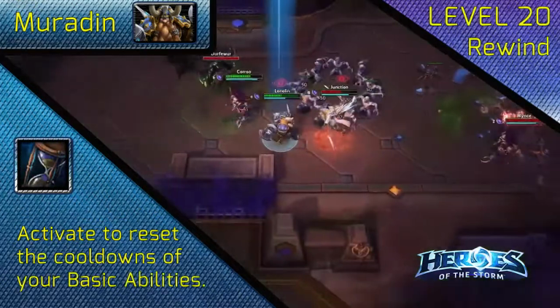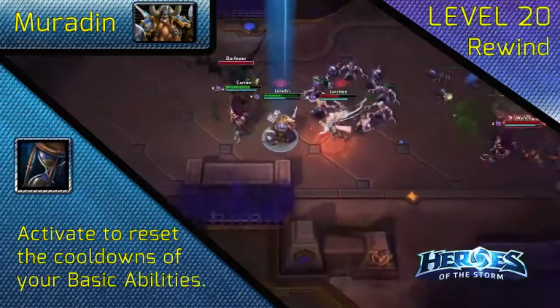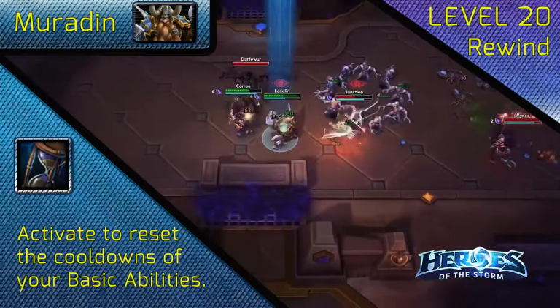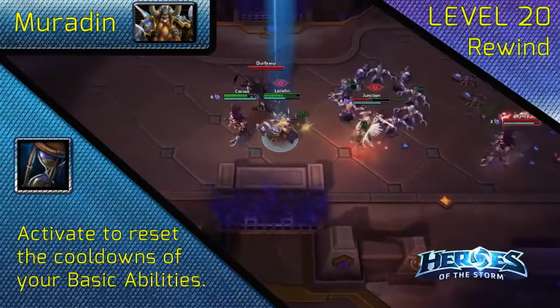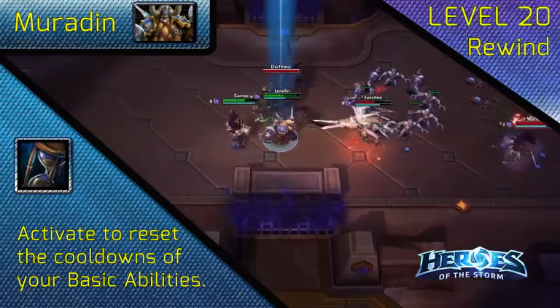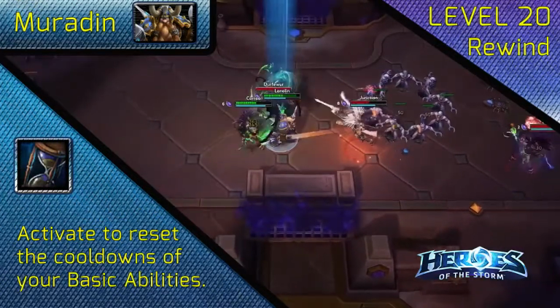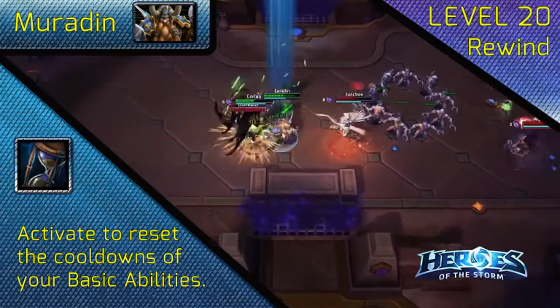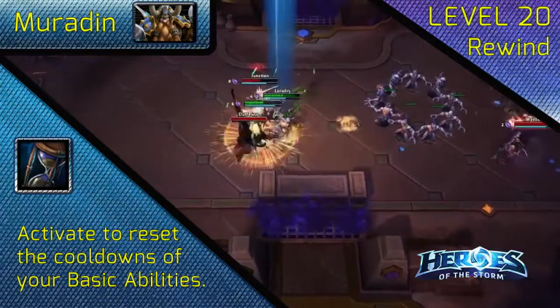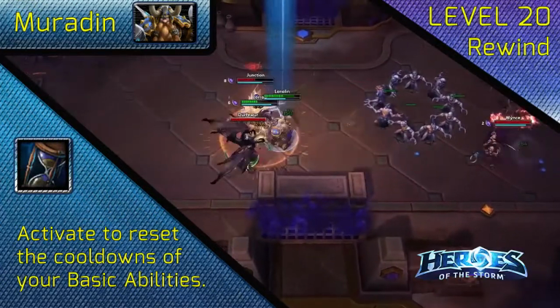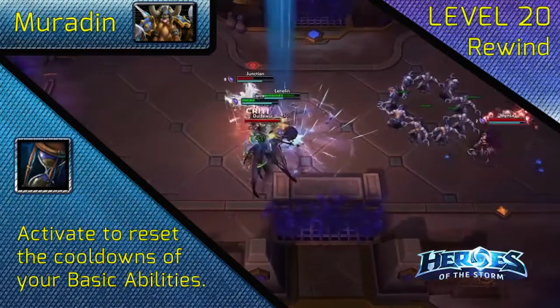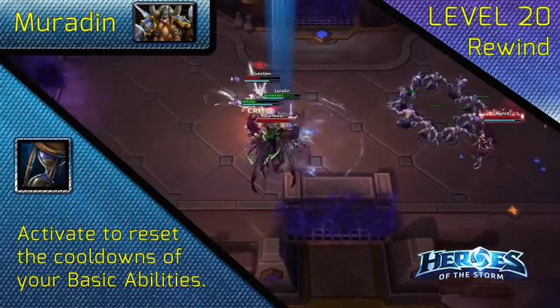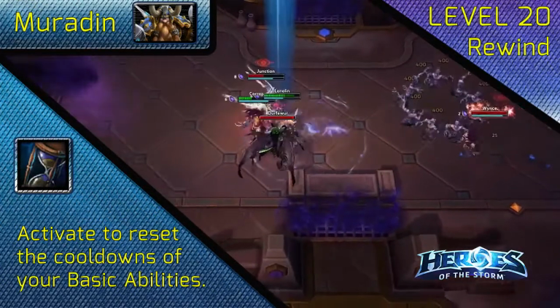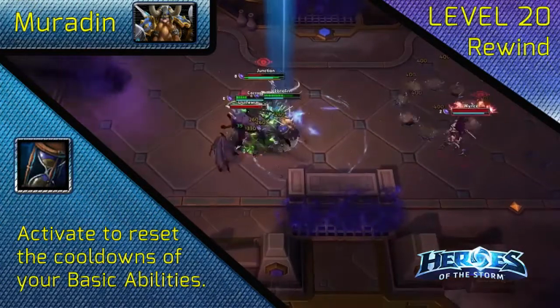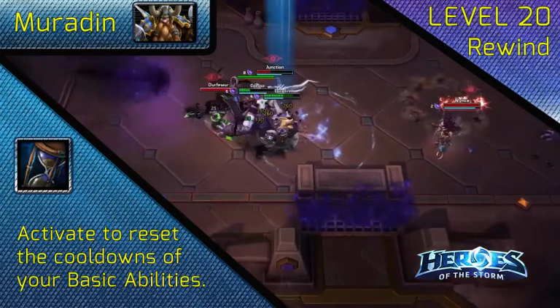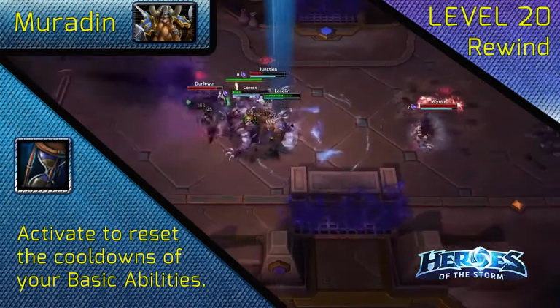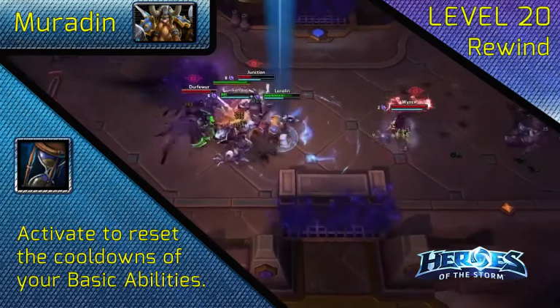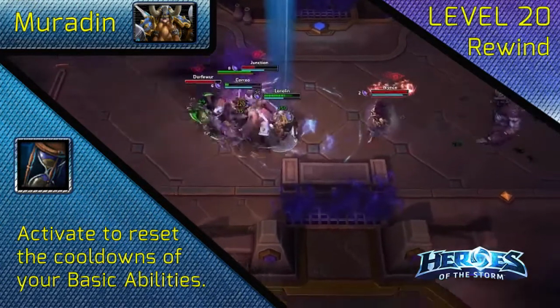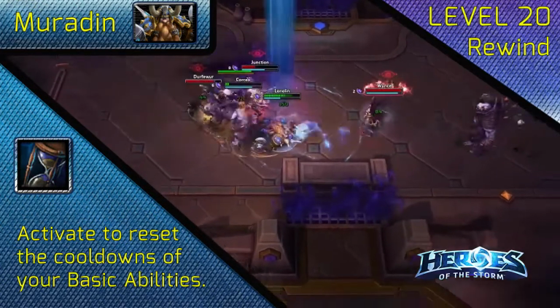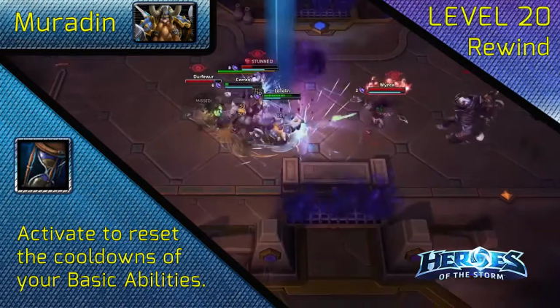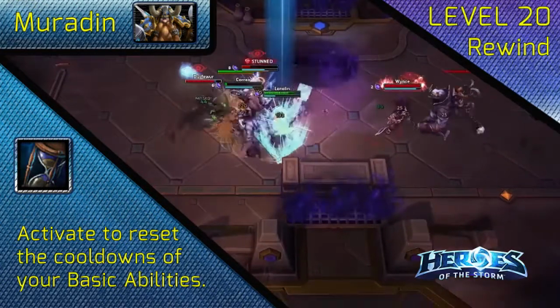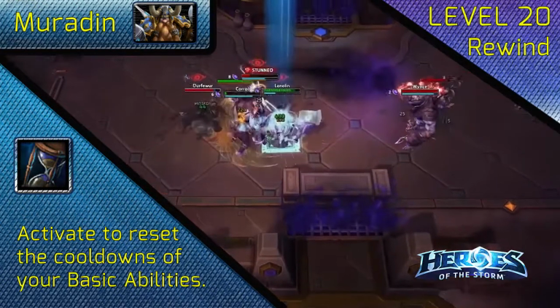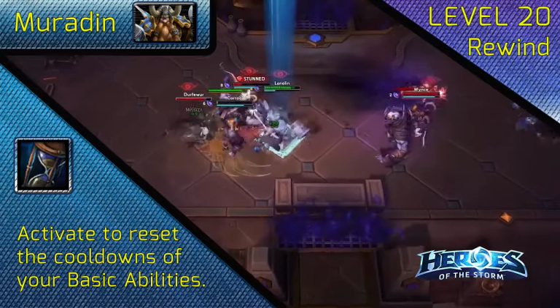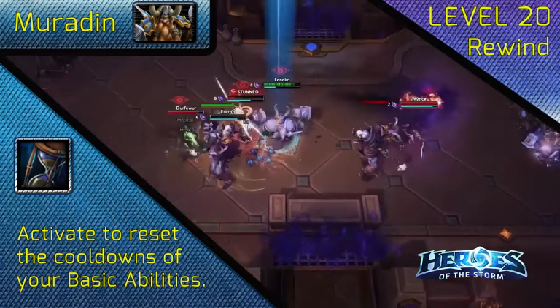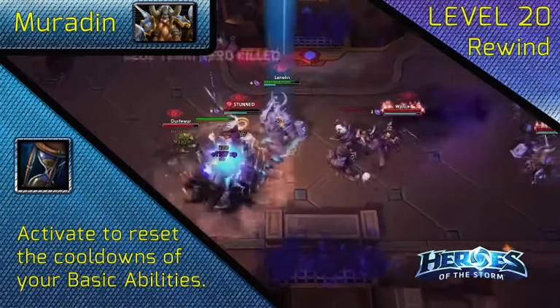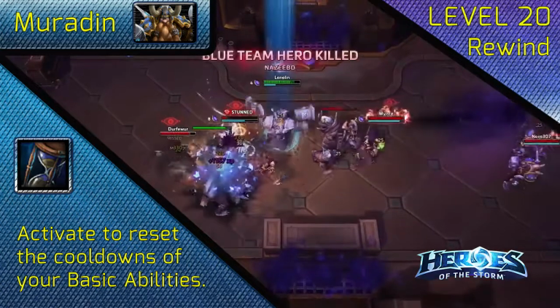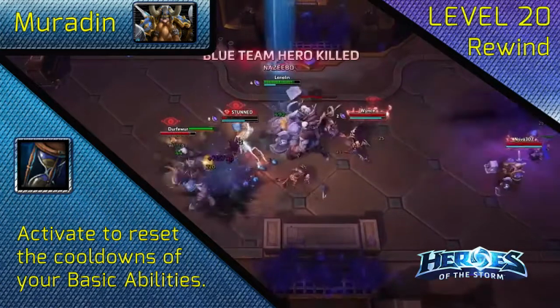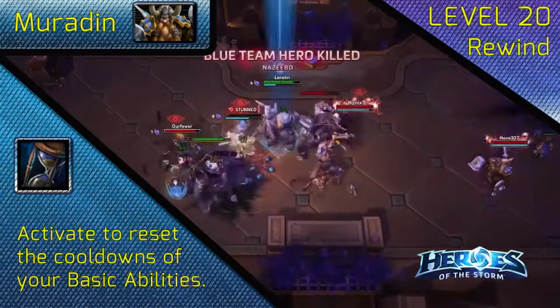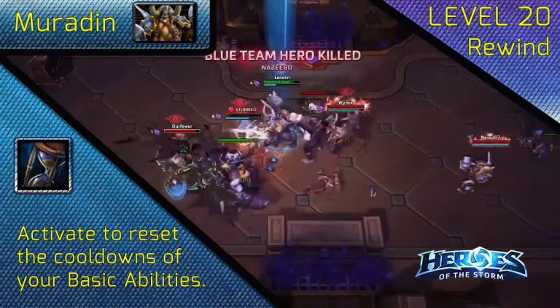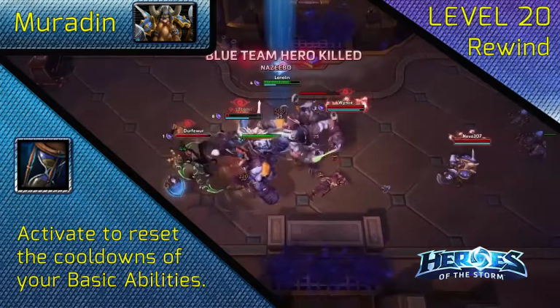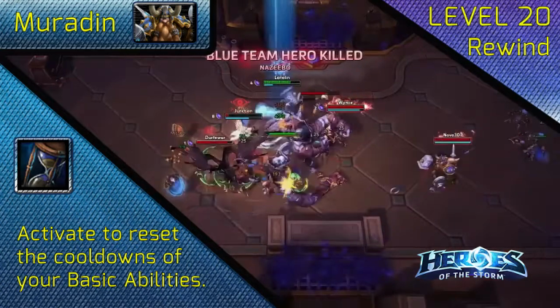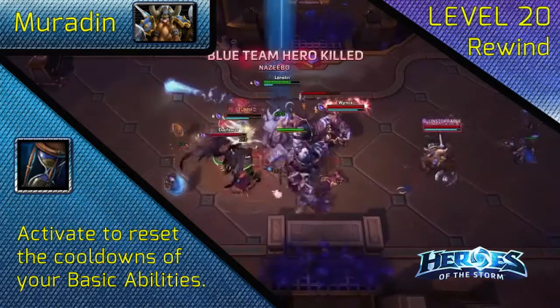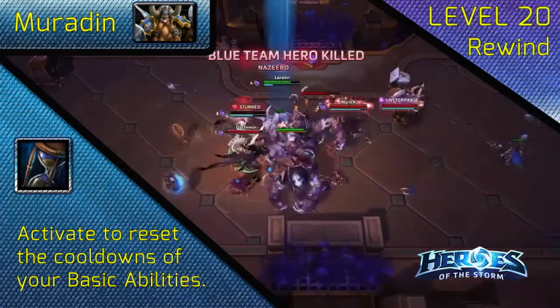At level 20, choose Rewind. Rewind lets you drop another round of stuns and thunderclouds on your enemies for max damage and CC.